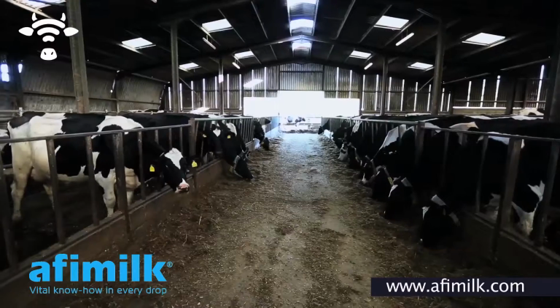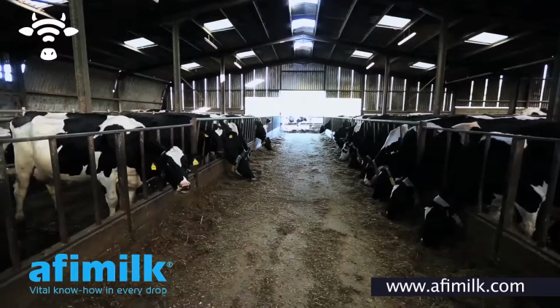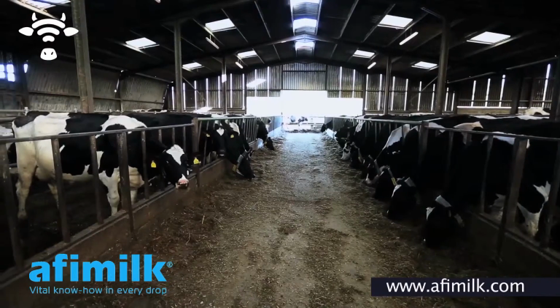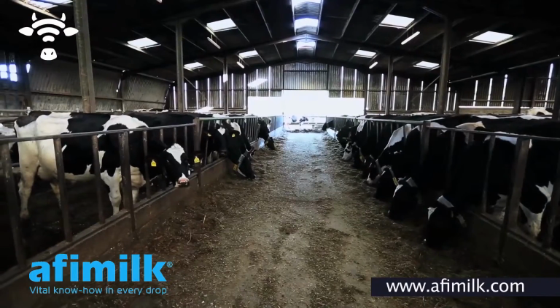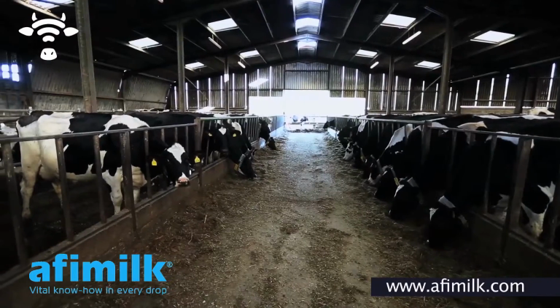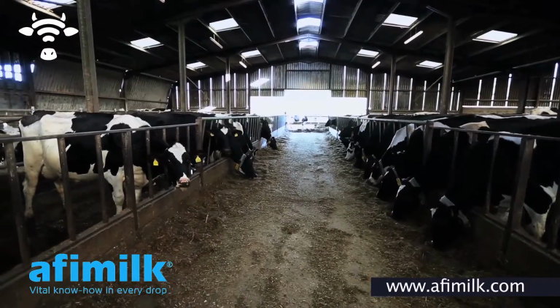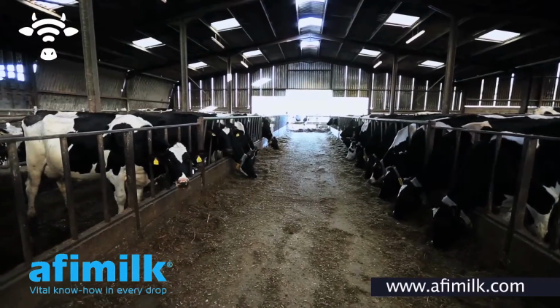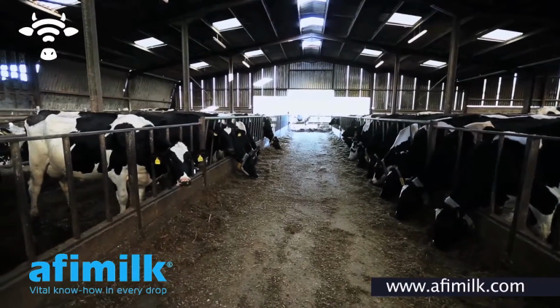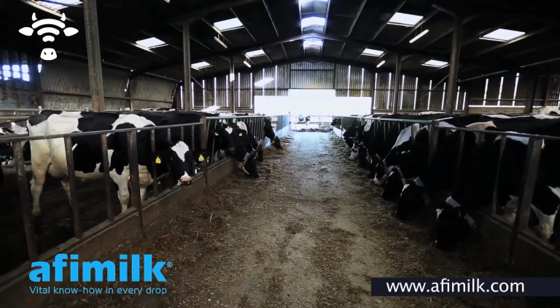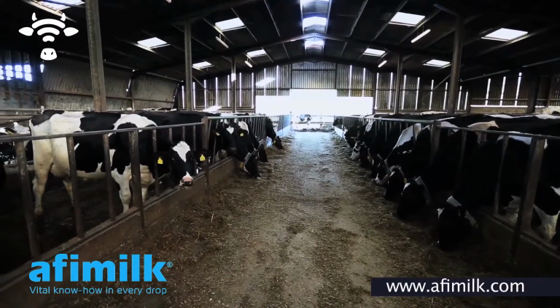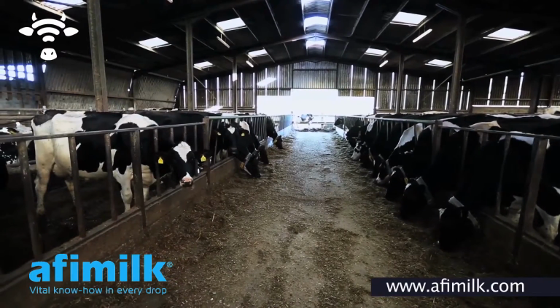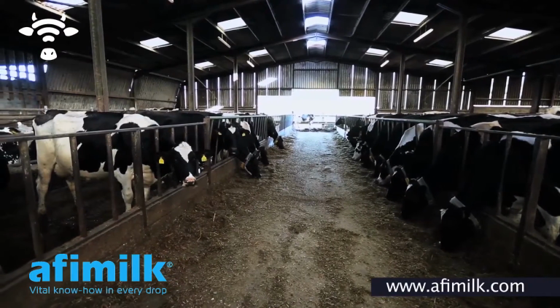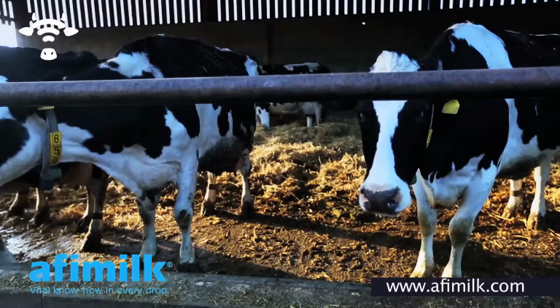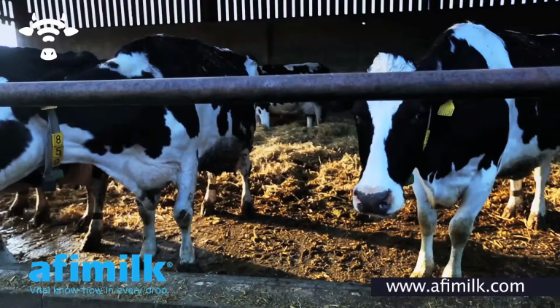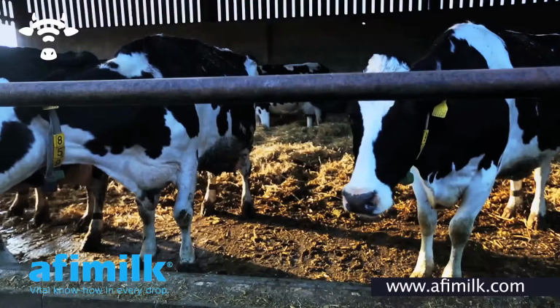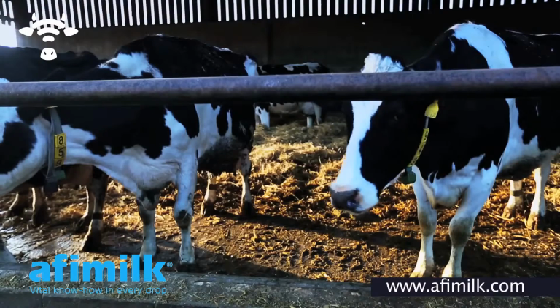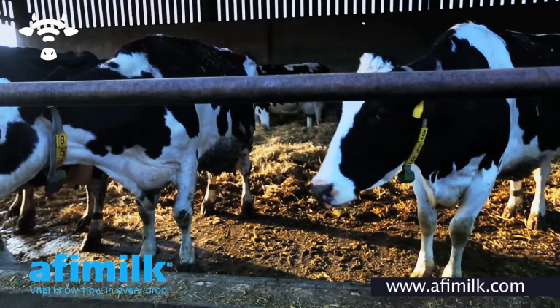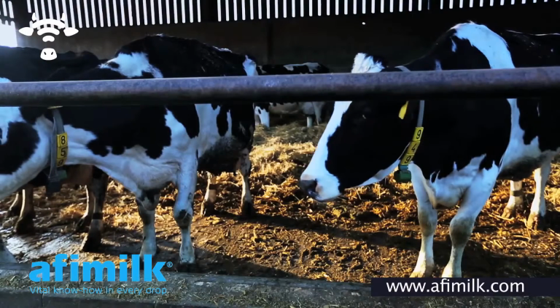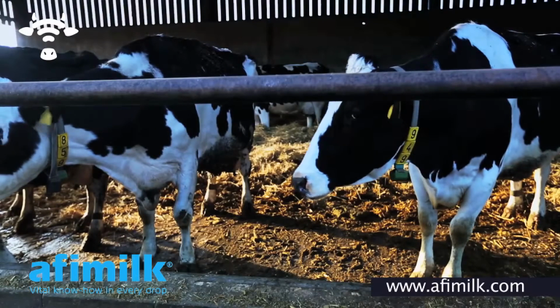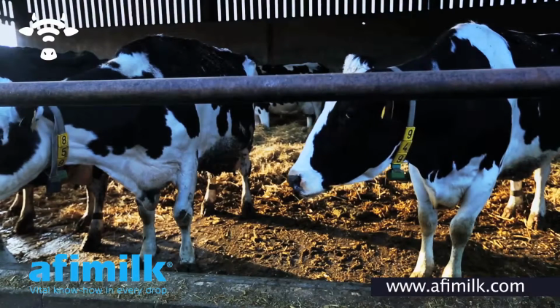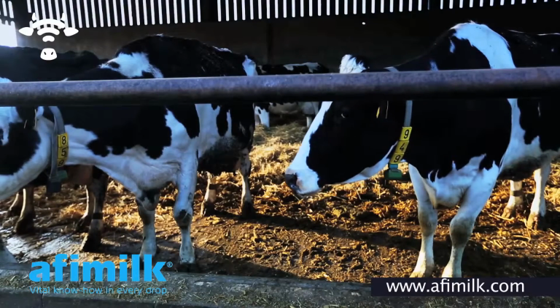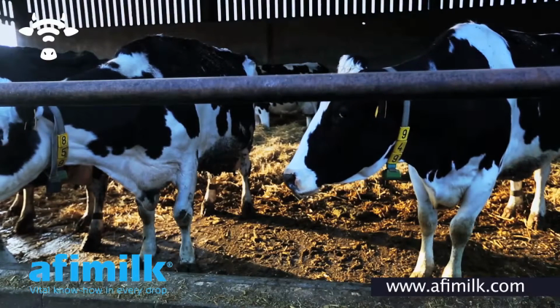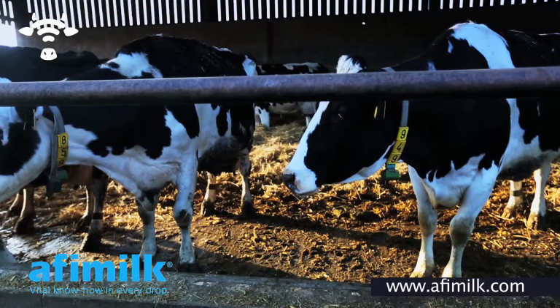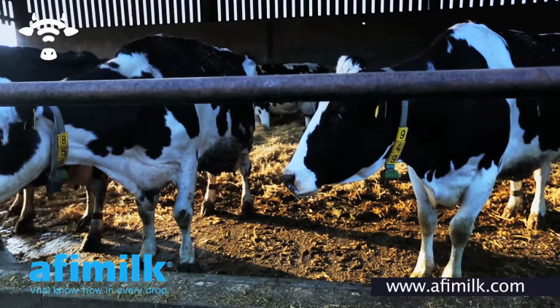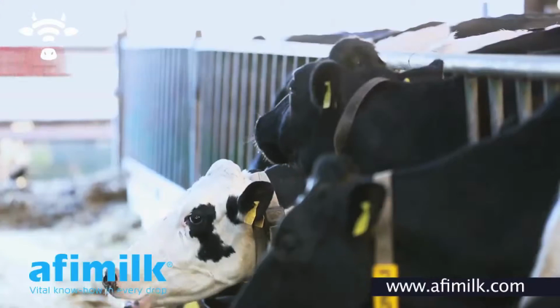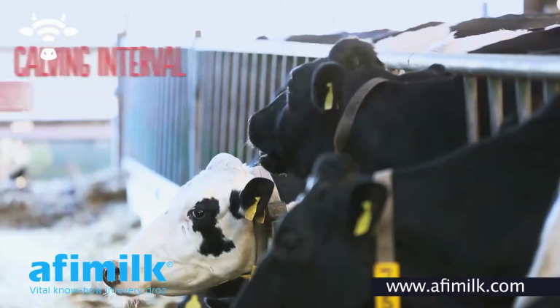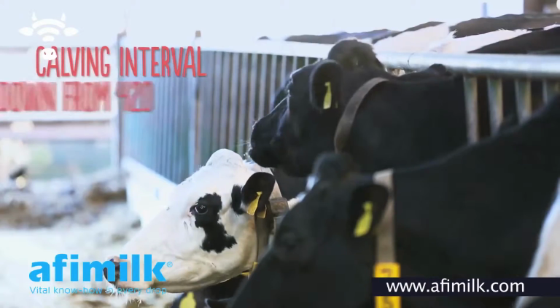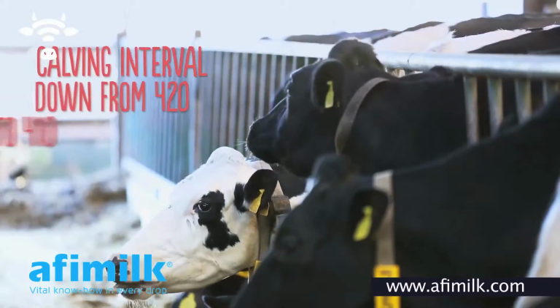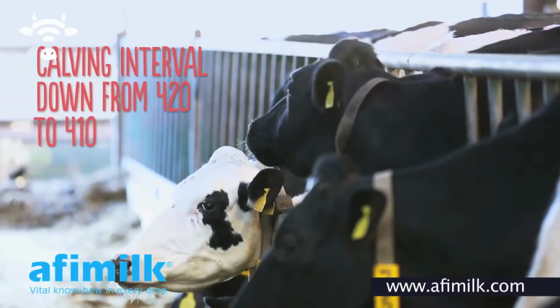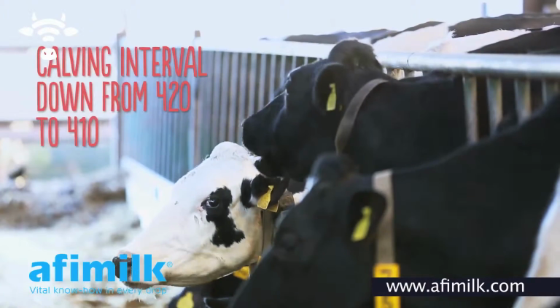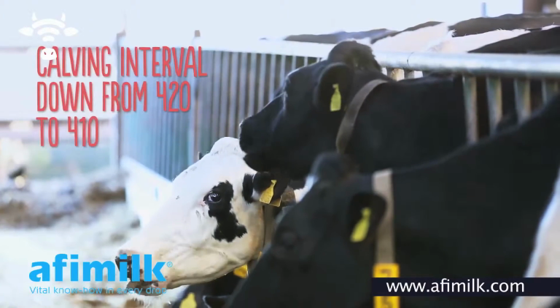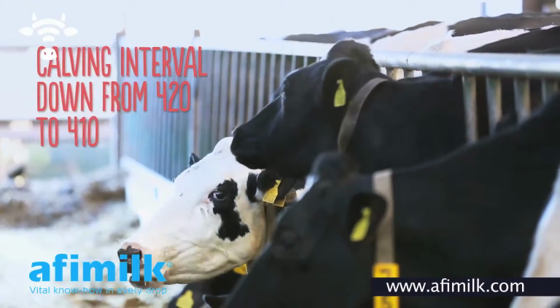The calving interval now — well, we've been using it for two years. It's dropped from around about 420 days to around about 410 days now.